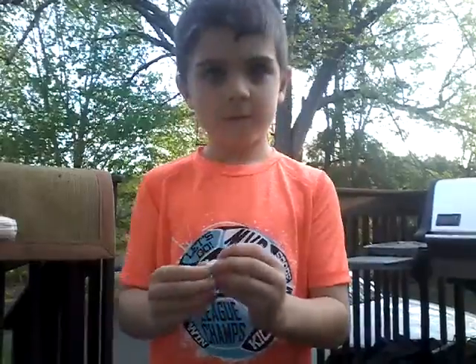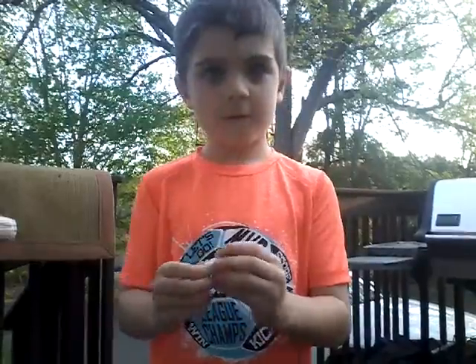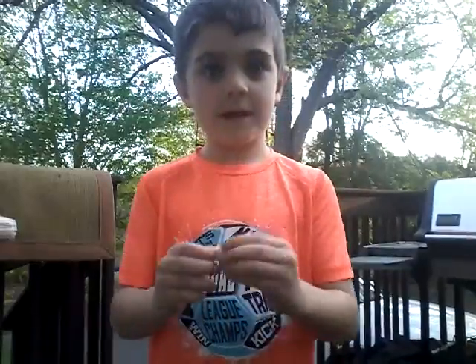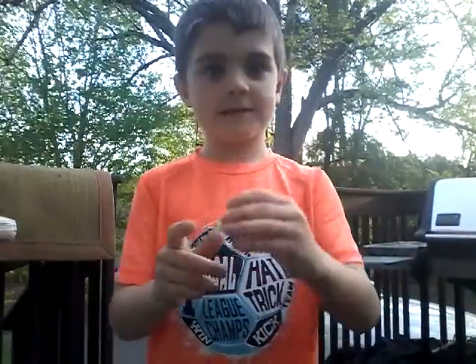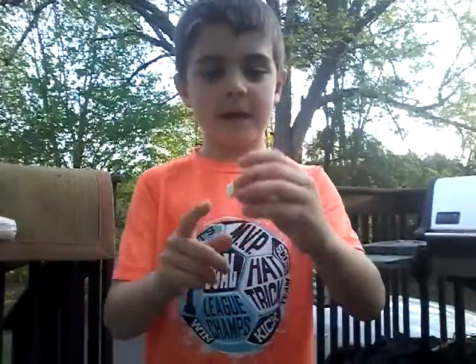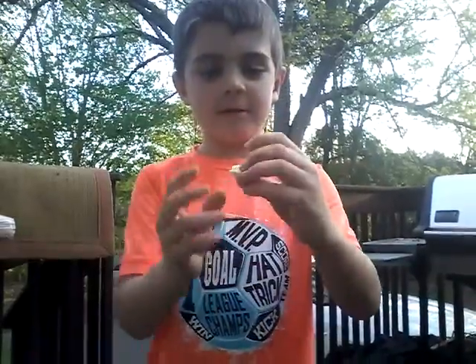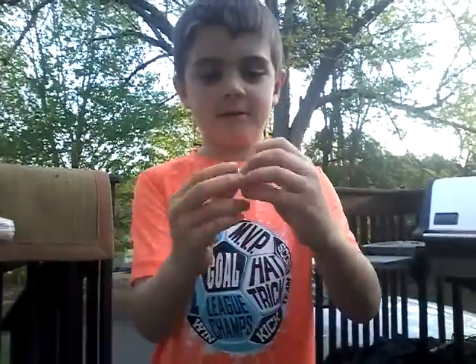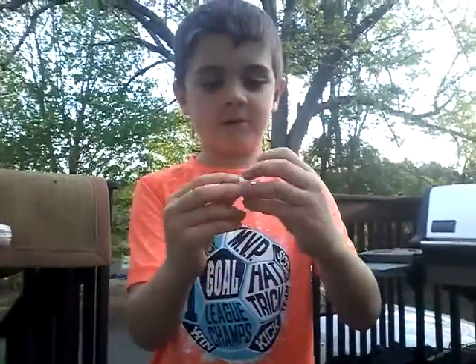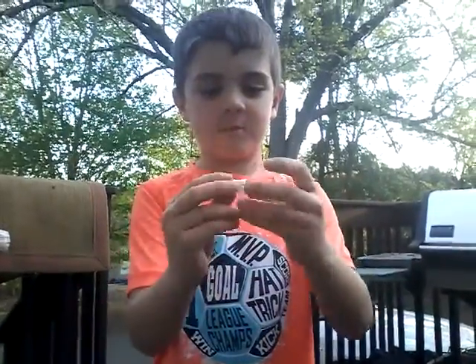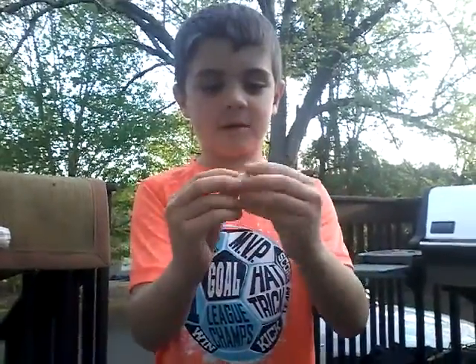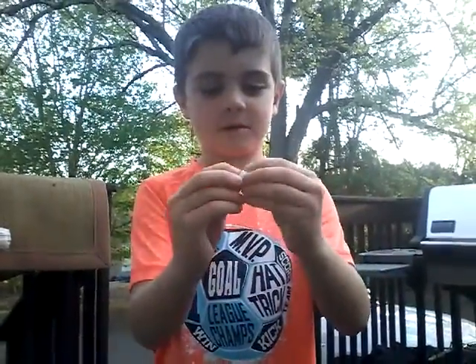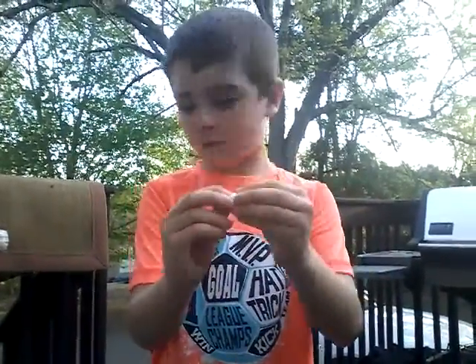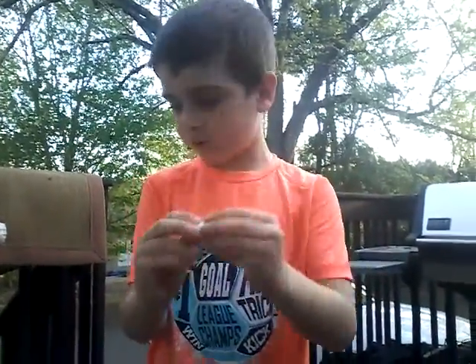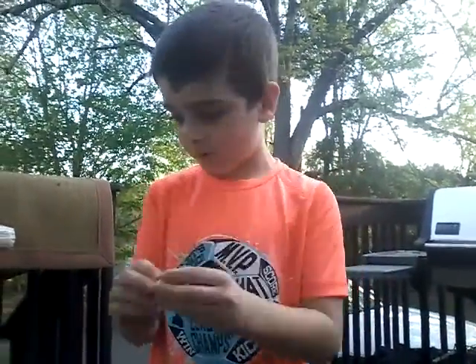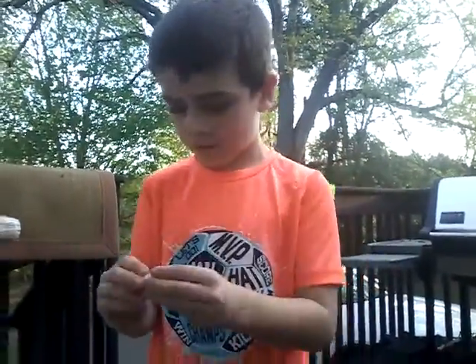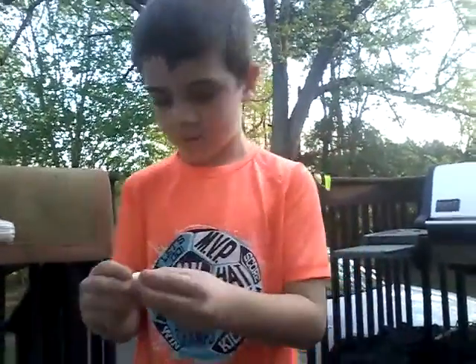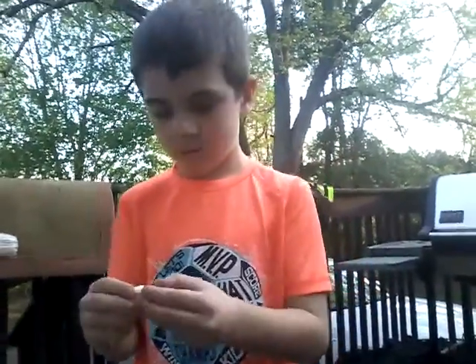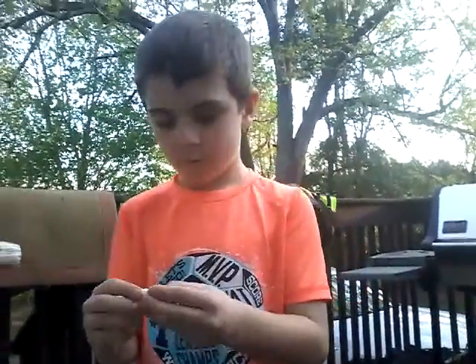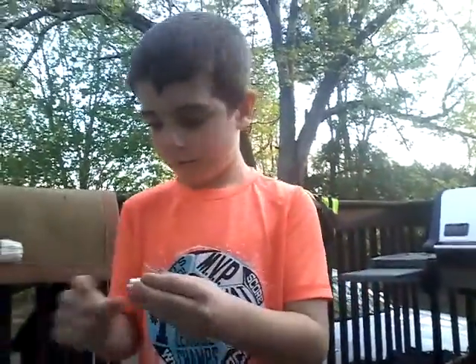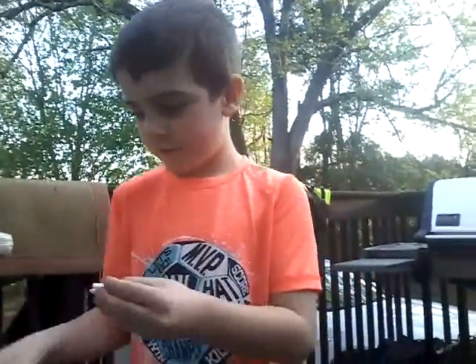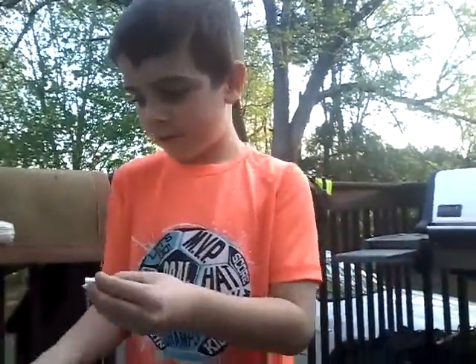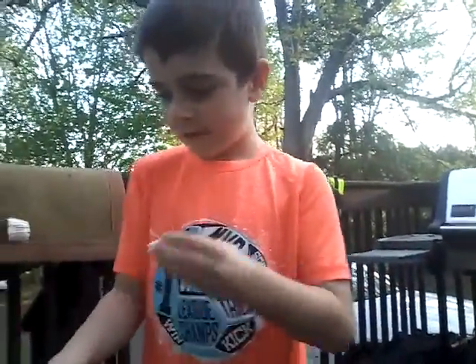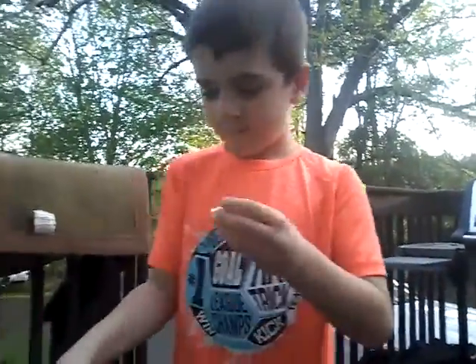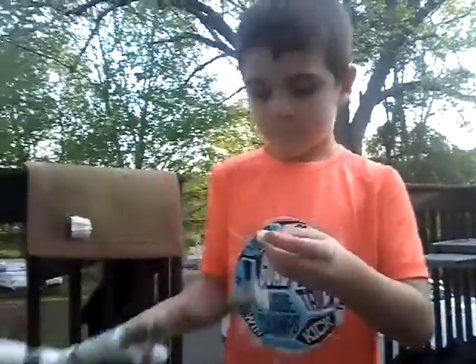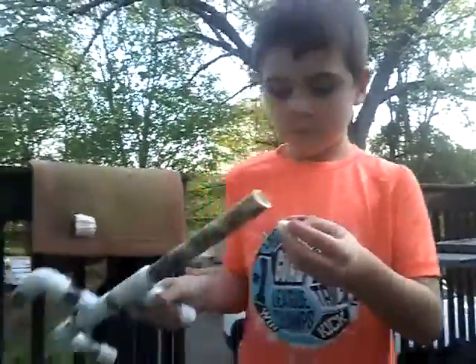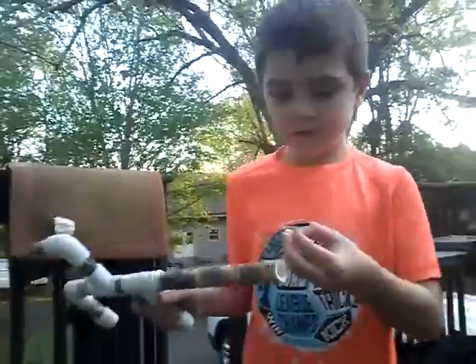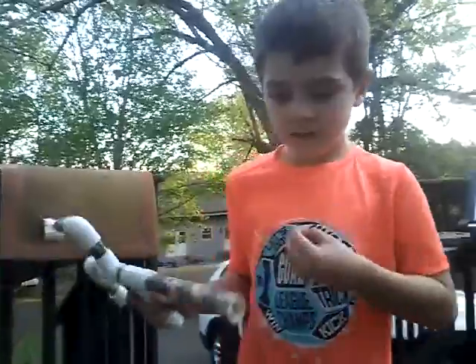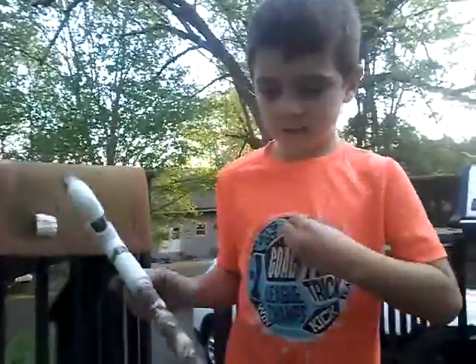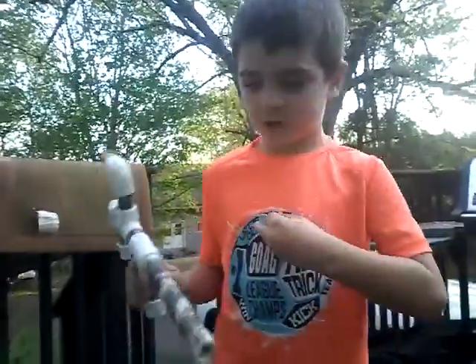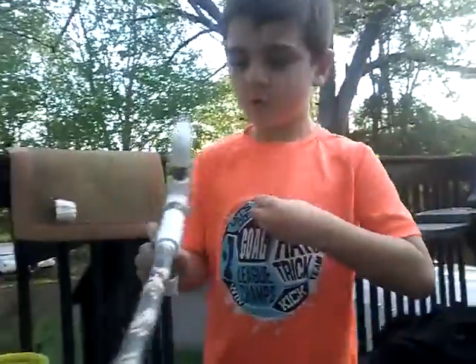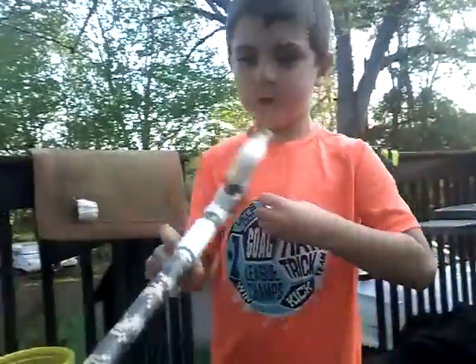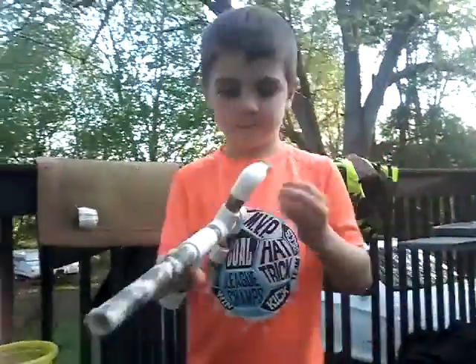Hey guys, I'm going to teach you how to make this marshmallow bullet. But first, I'm going to shoot it.